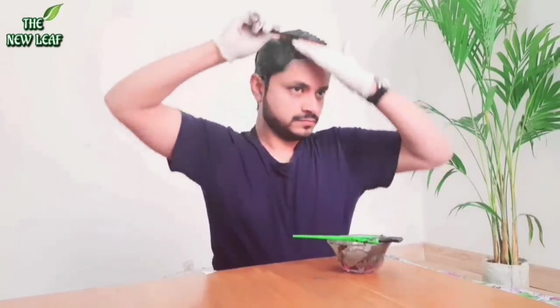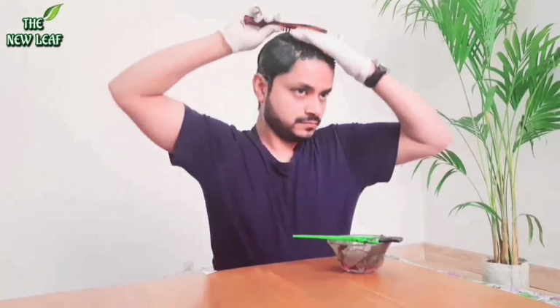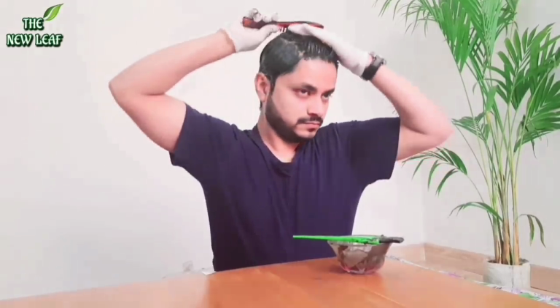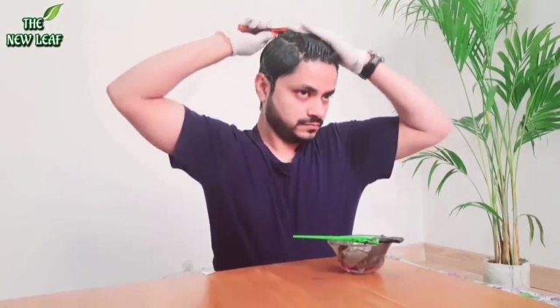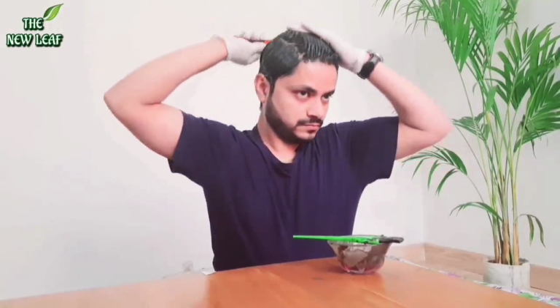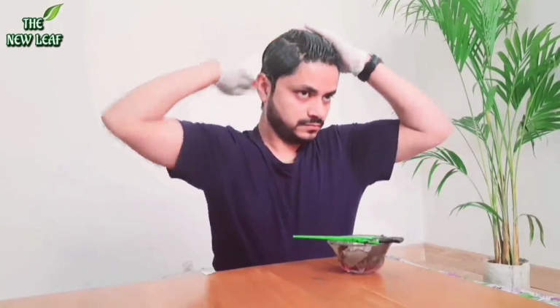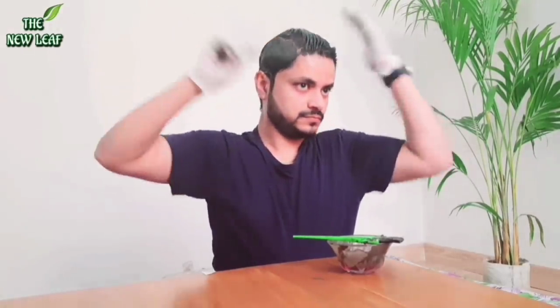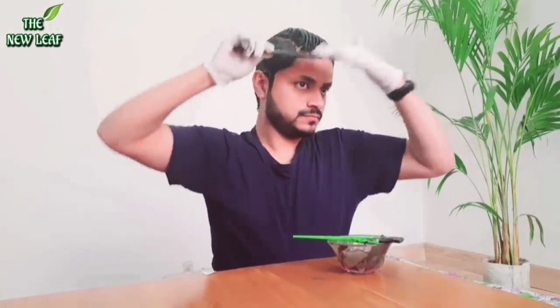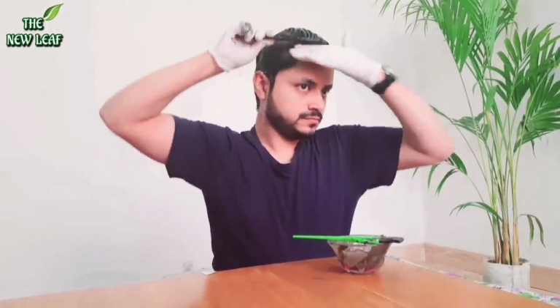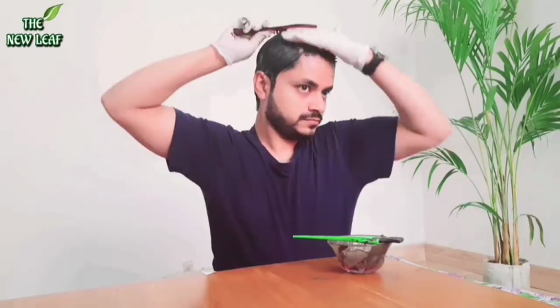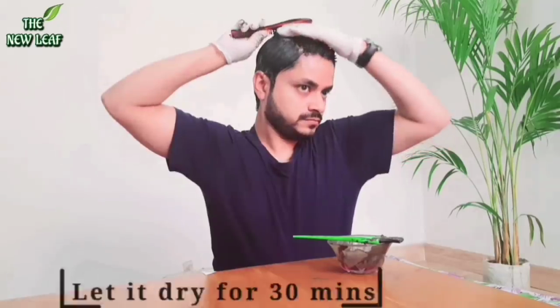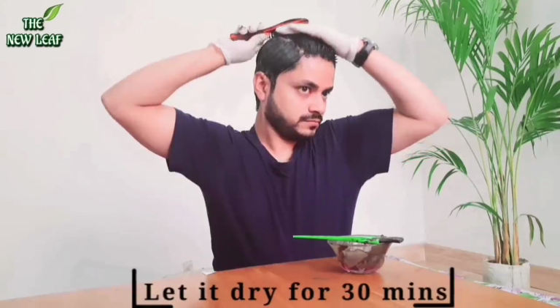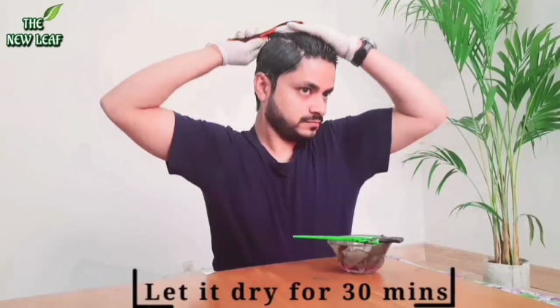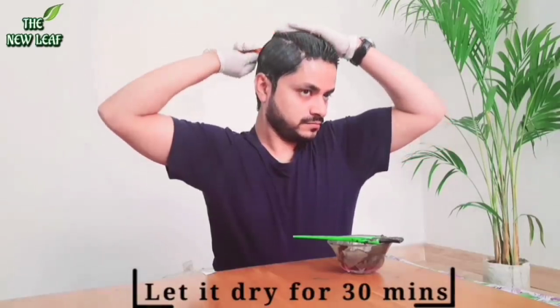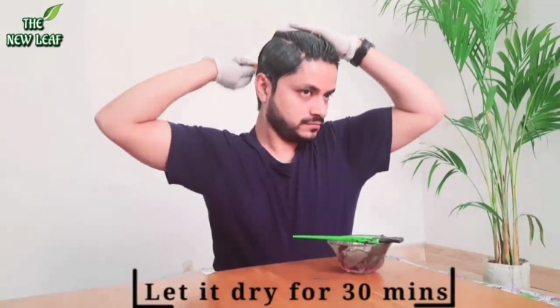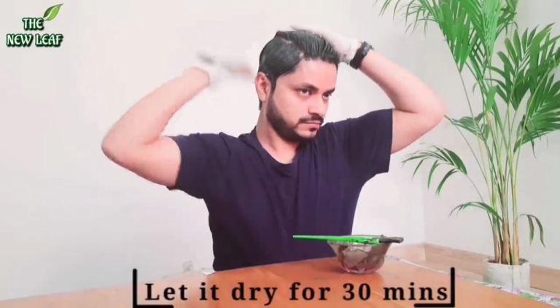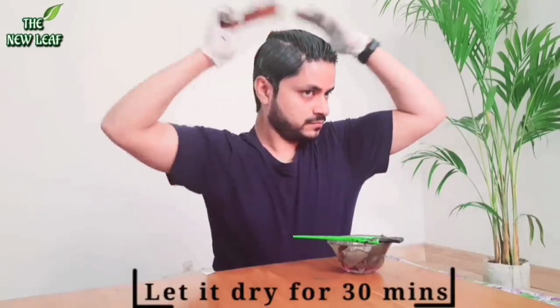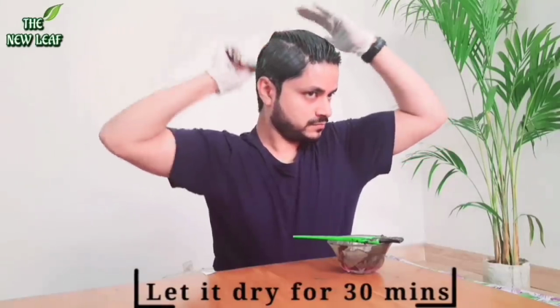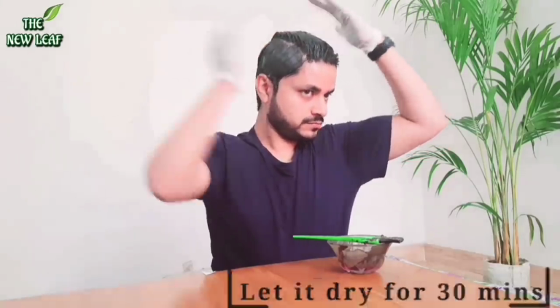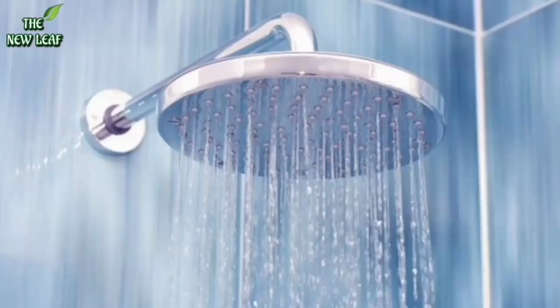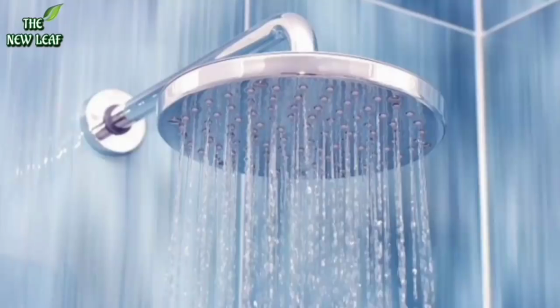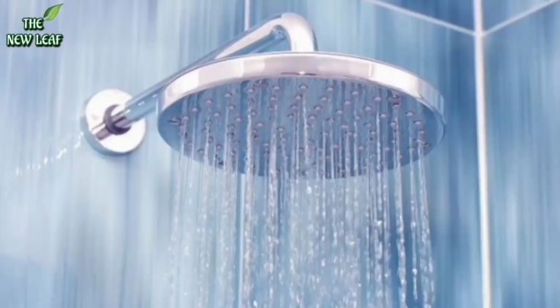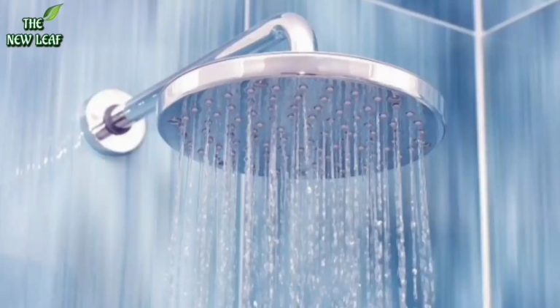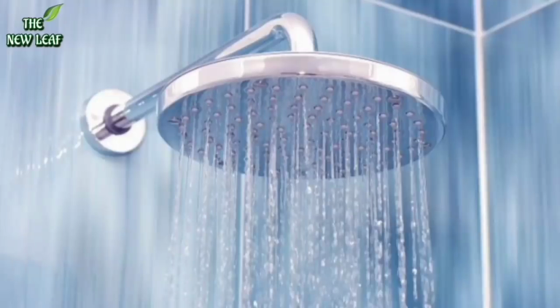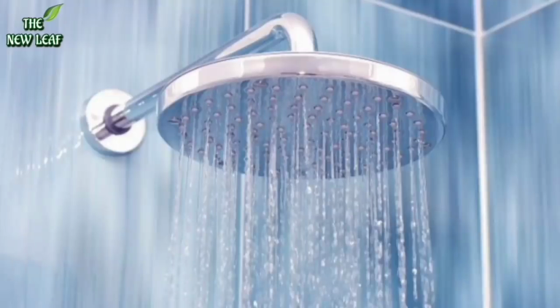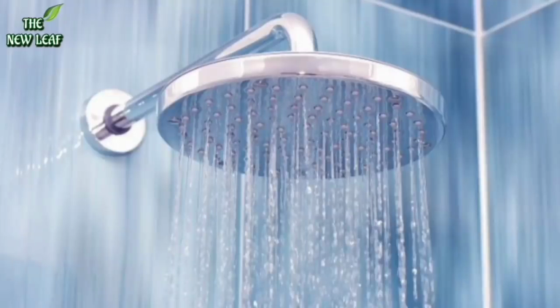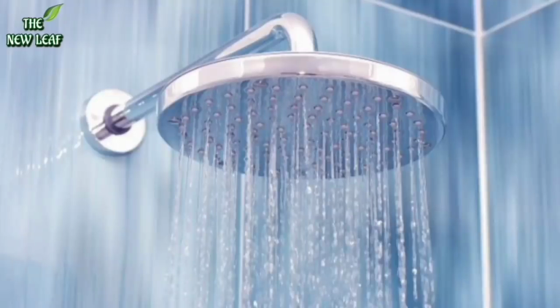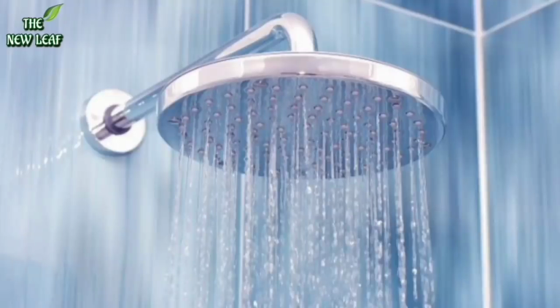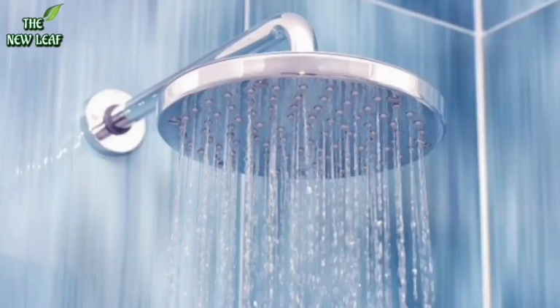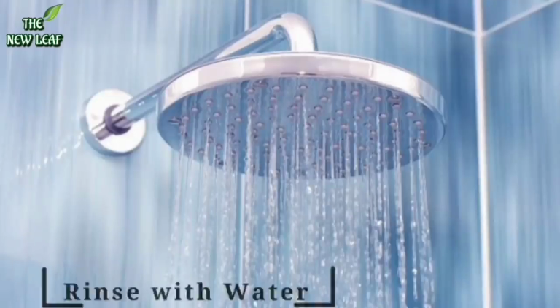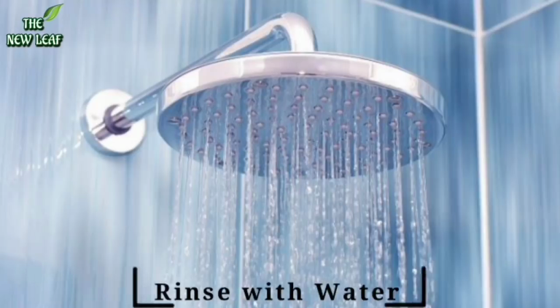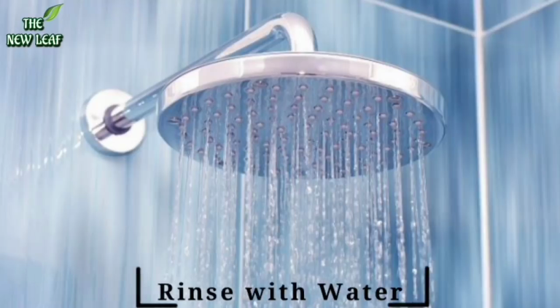Now we have to let it dry for 30 minutes. After 30 minutes, just rinse it with water.